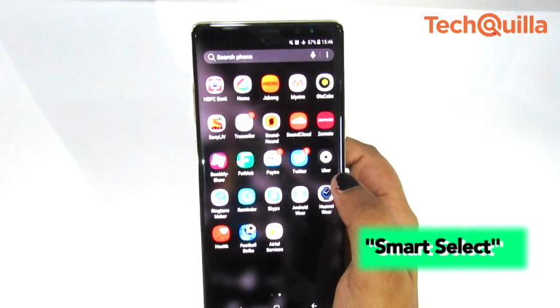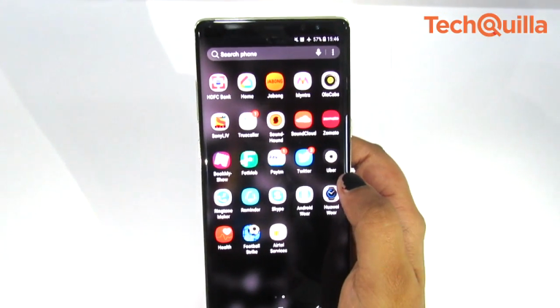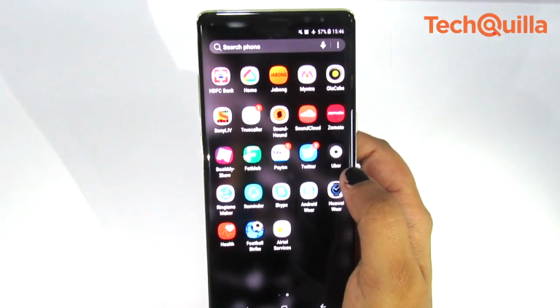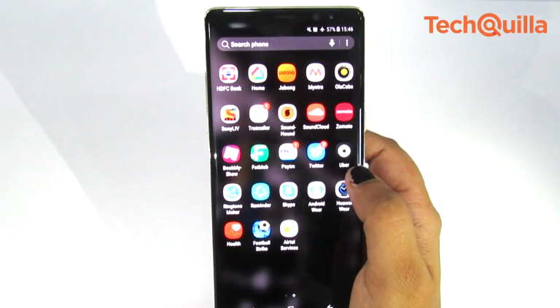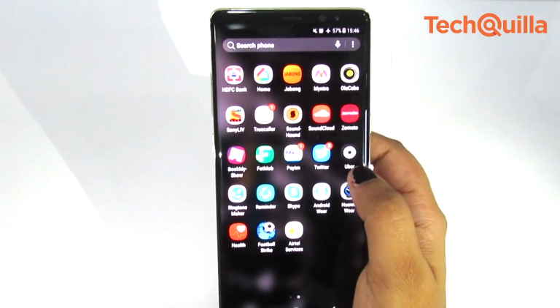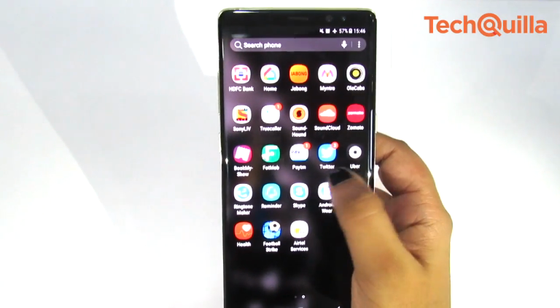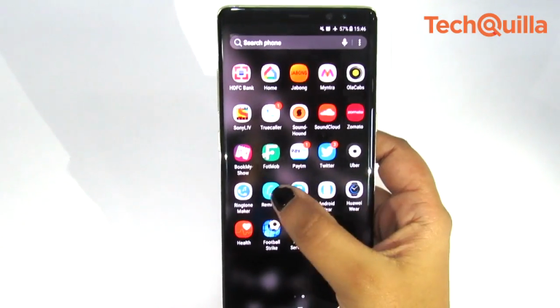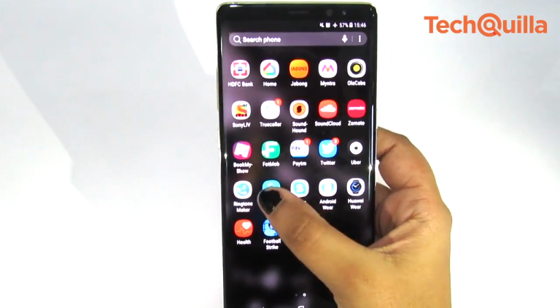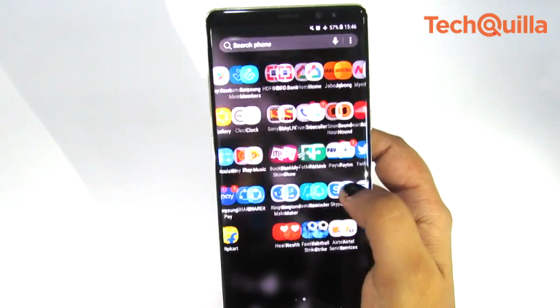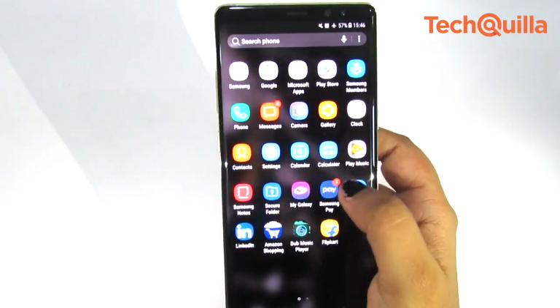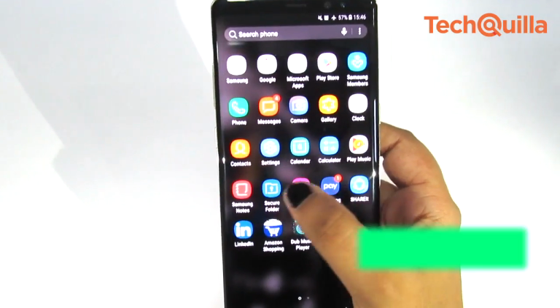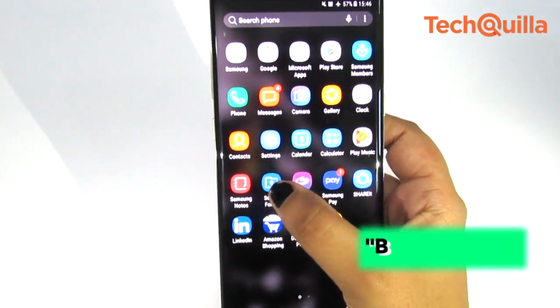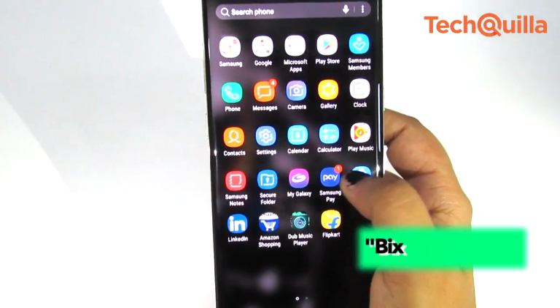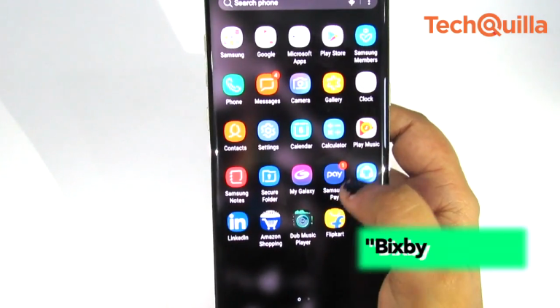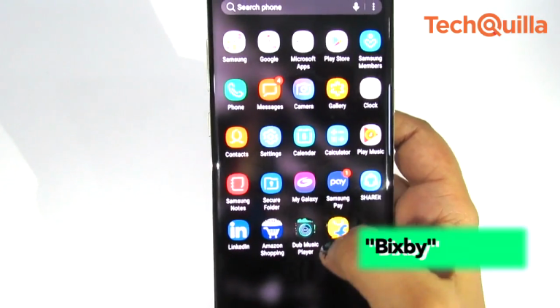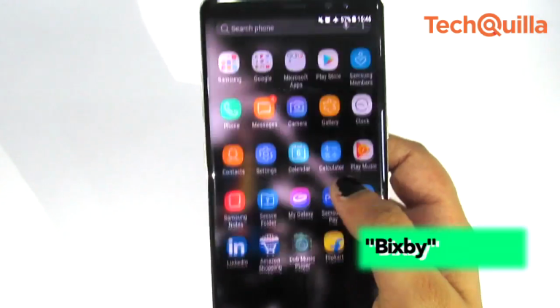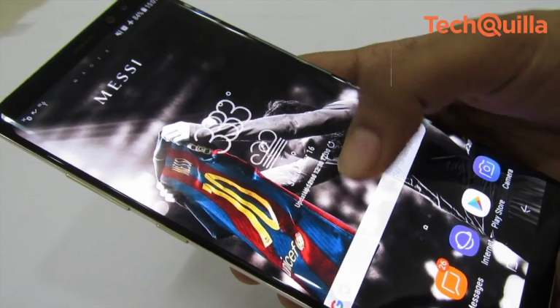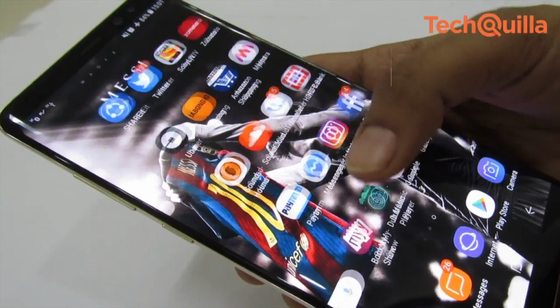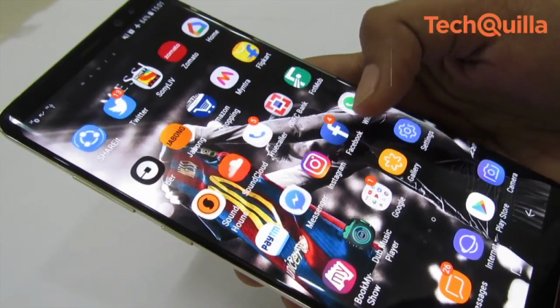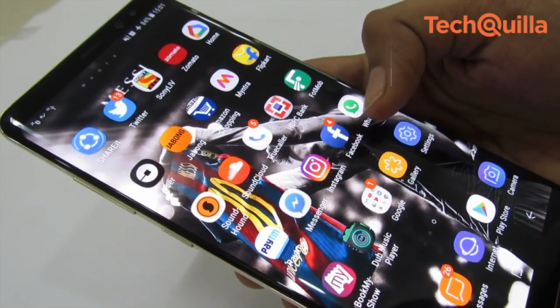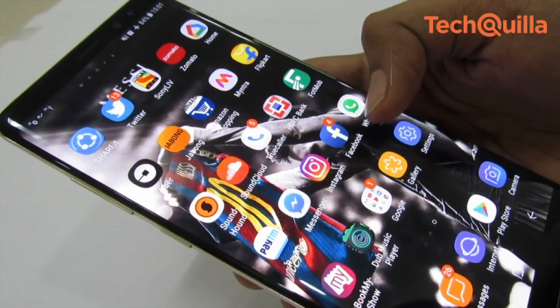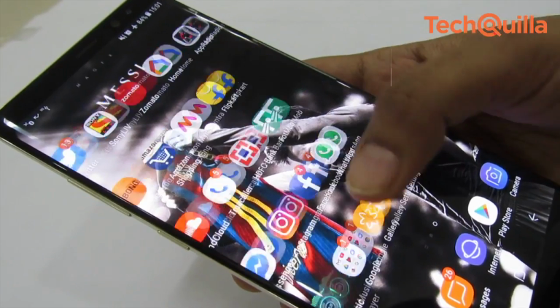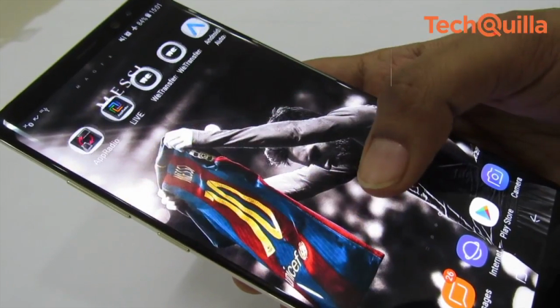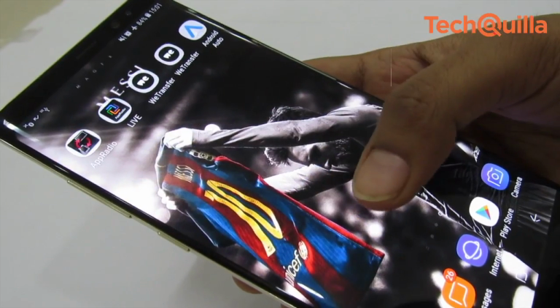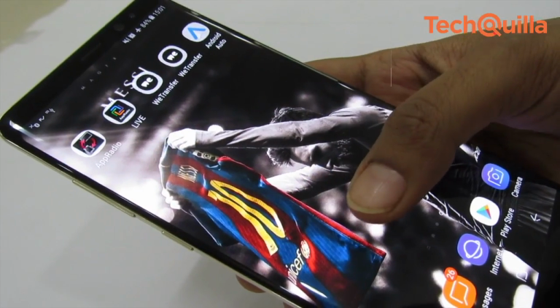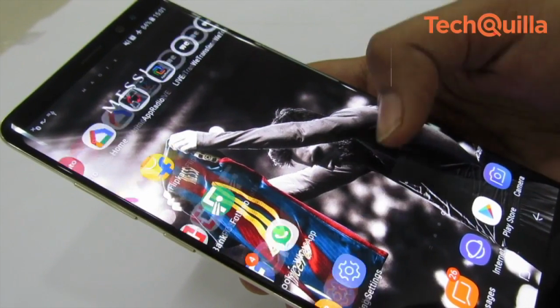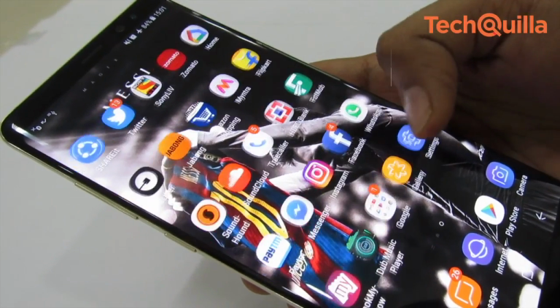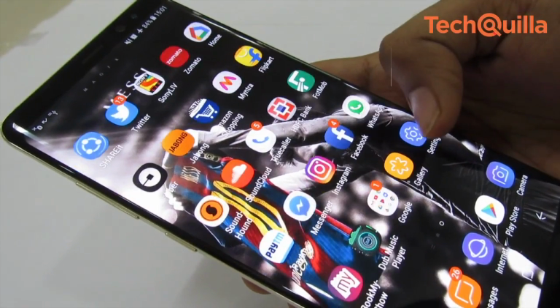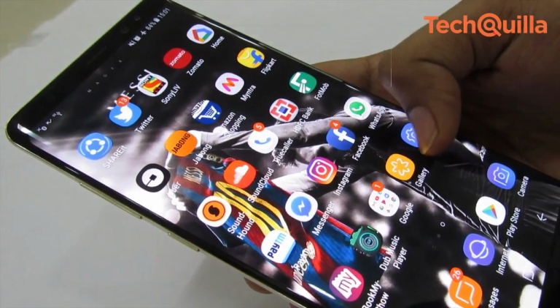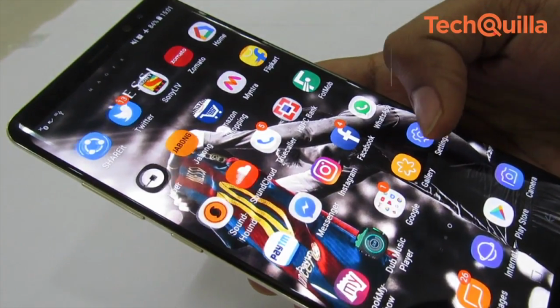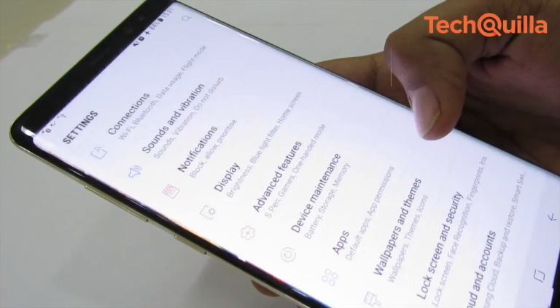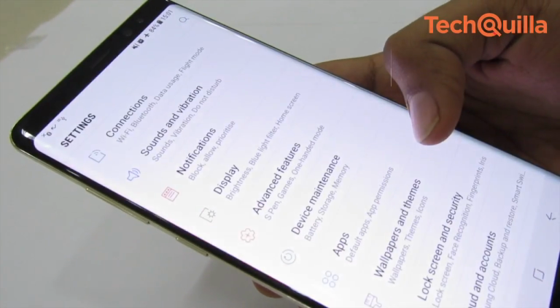Samsung has now rolled out voice support for Bixby in India. Bixby worked fine, at par with Apple's Siri and Google Assistant.